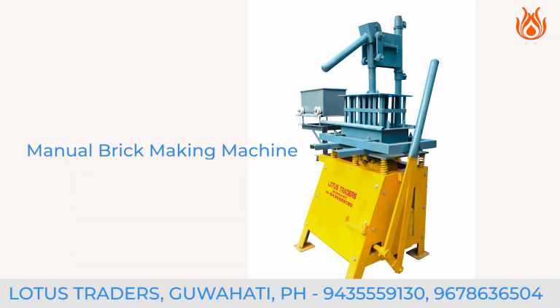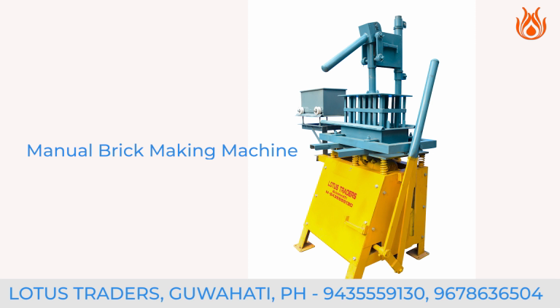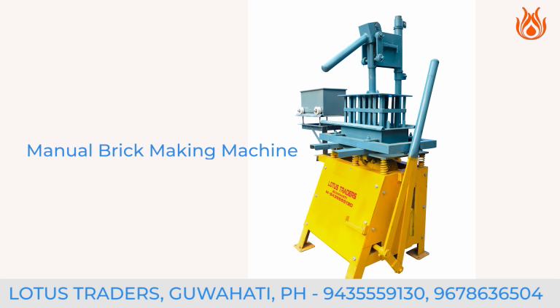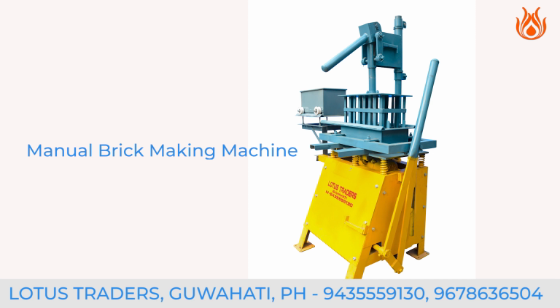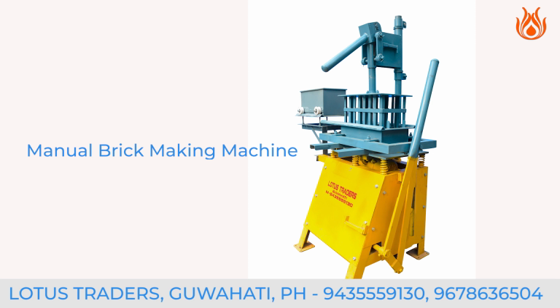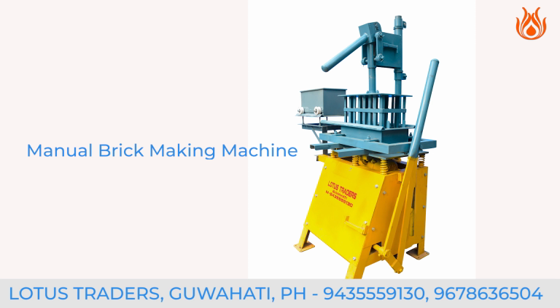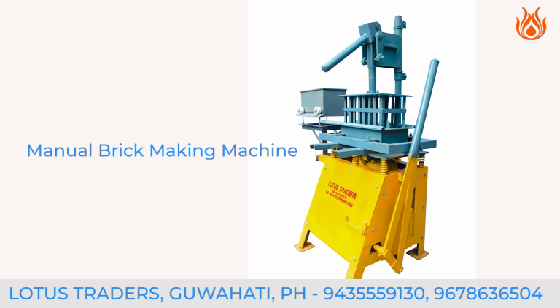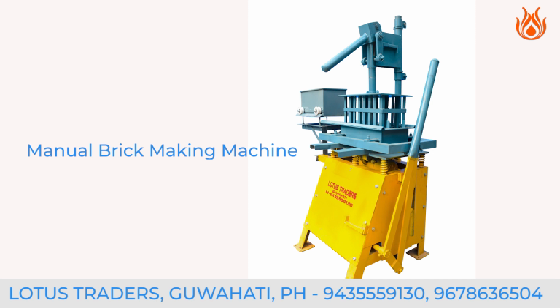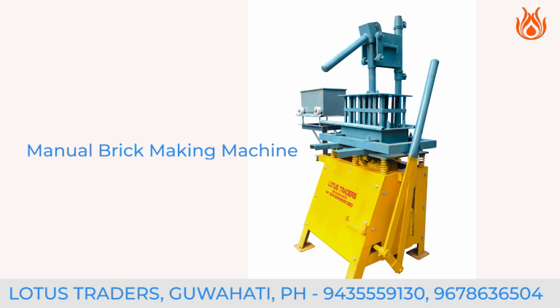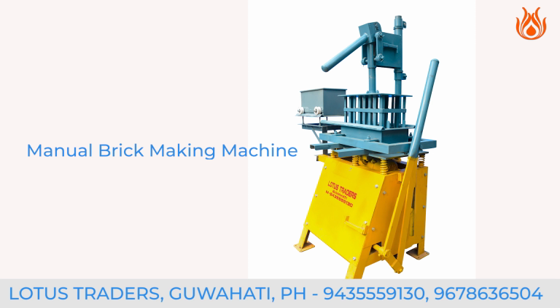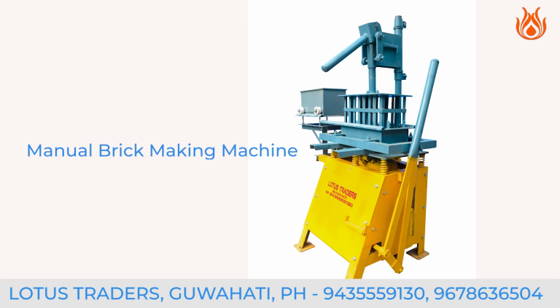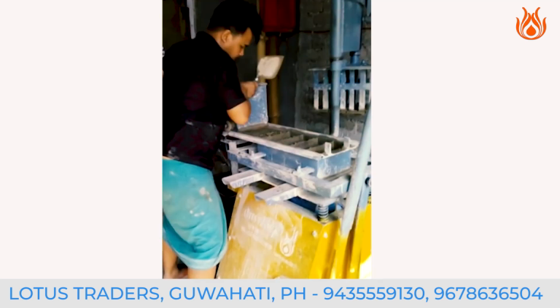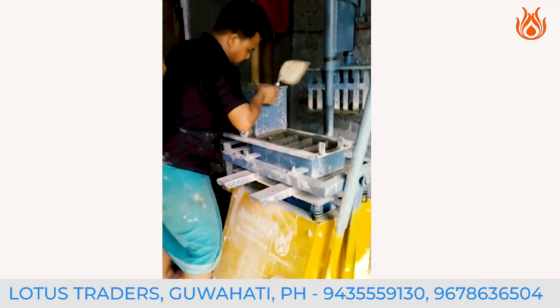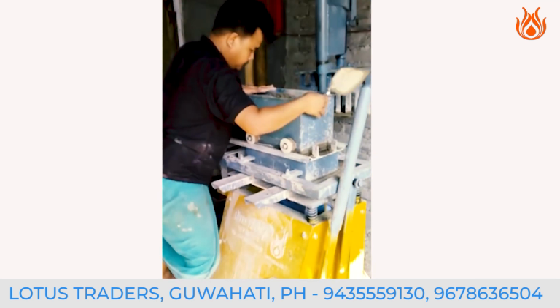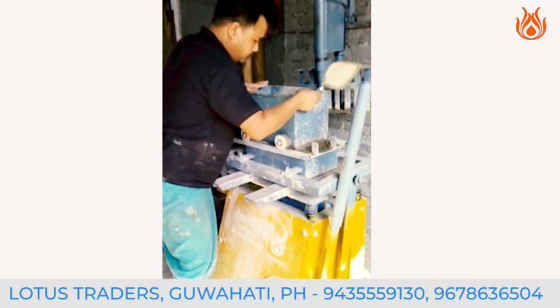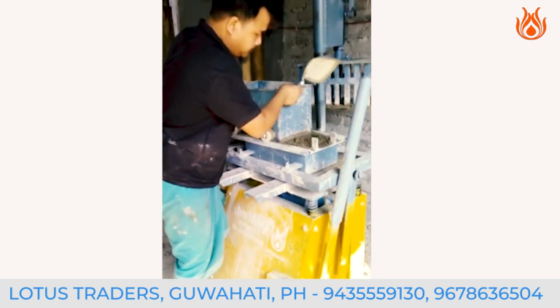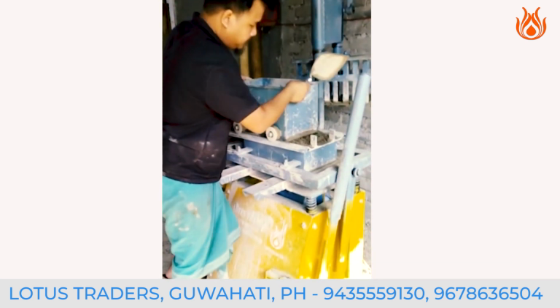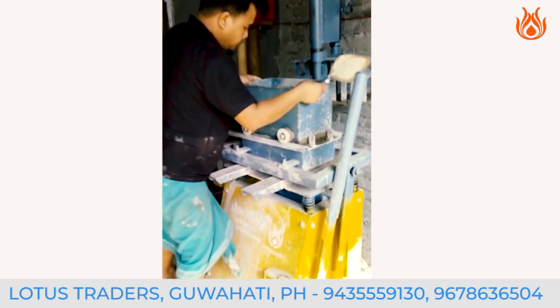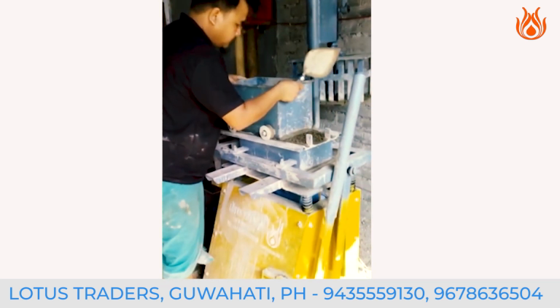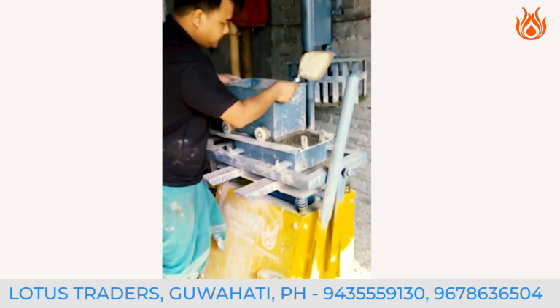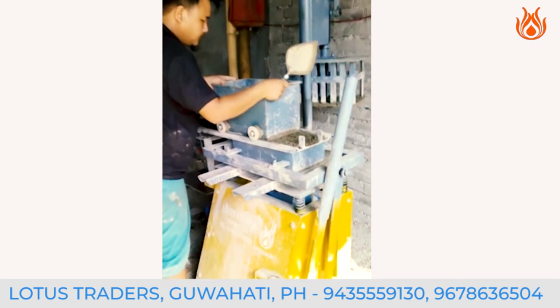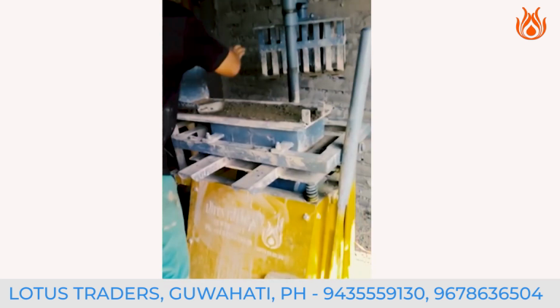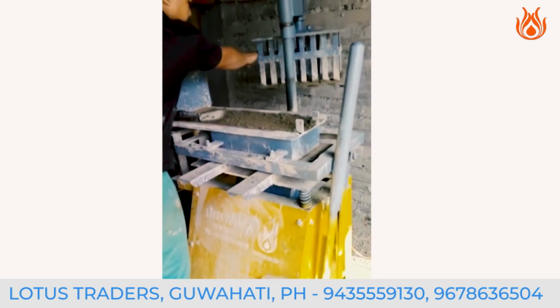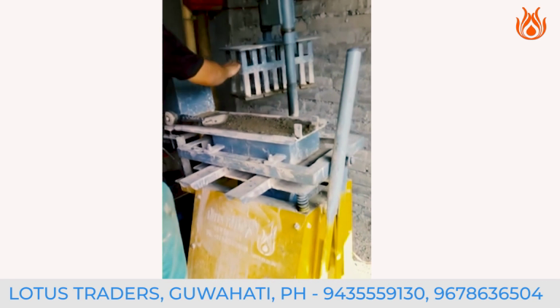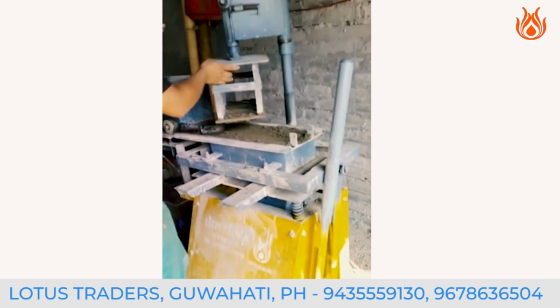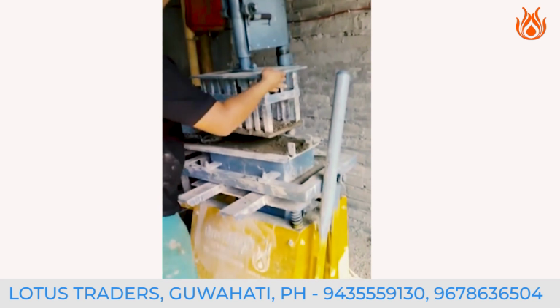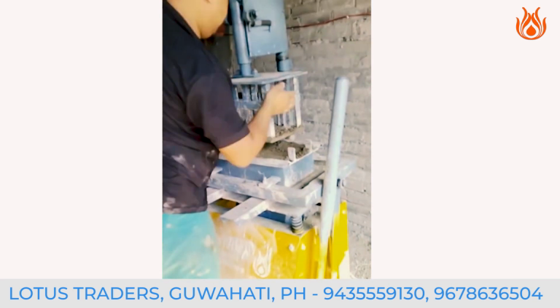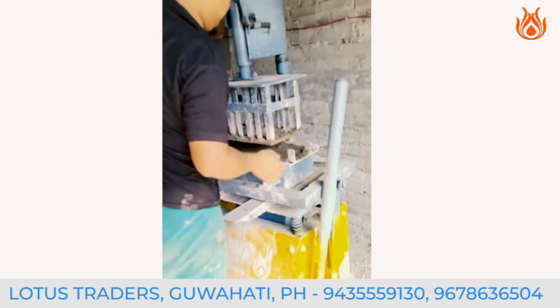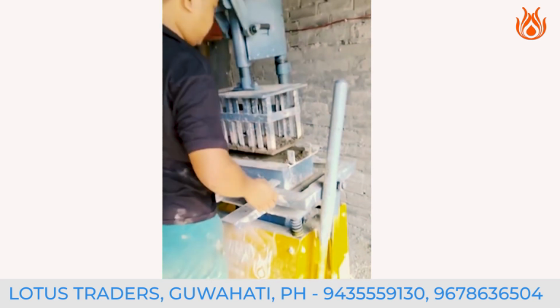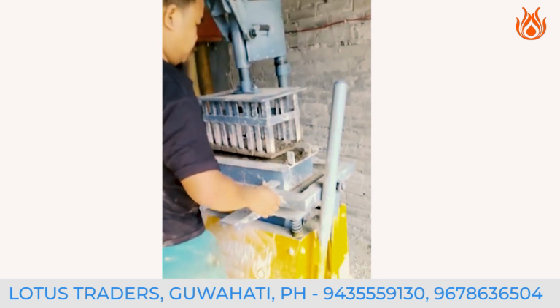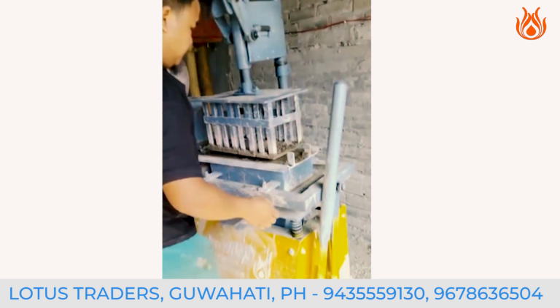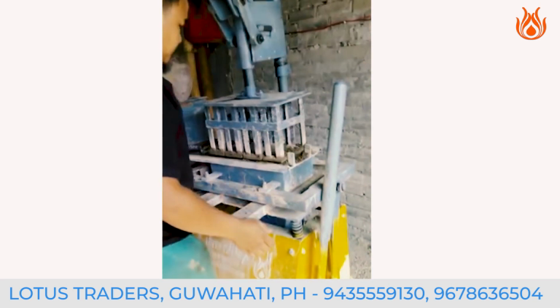Introducing the manual brick-making machine. It's faster, more precise, and less labor-intensive, providing a breath of fresh air for traditional brickmakers.